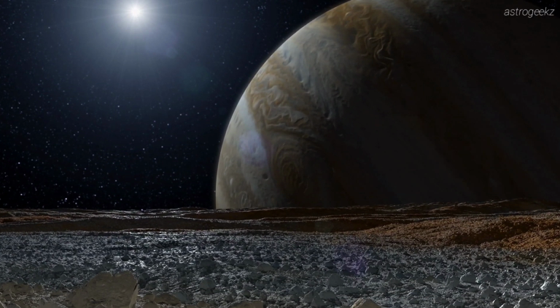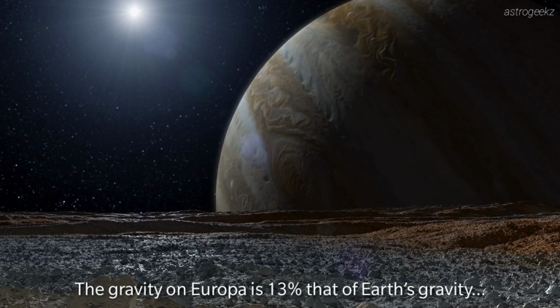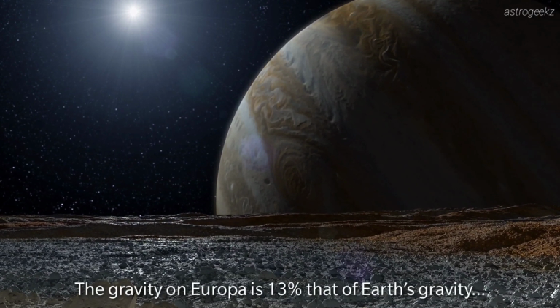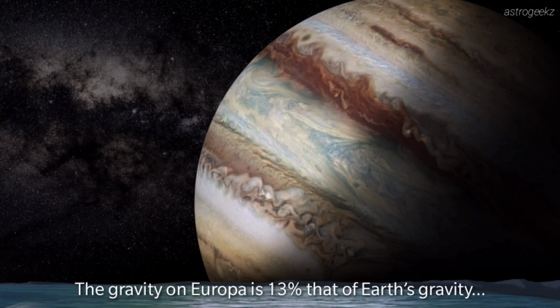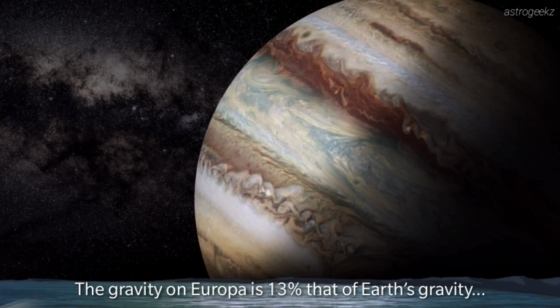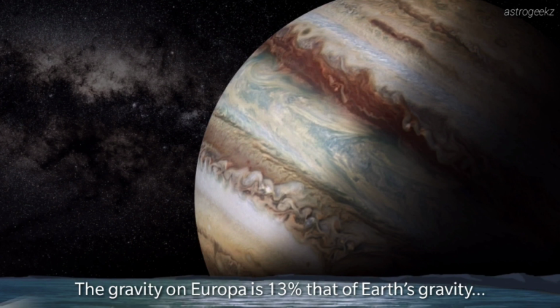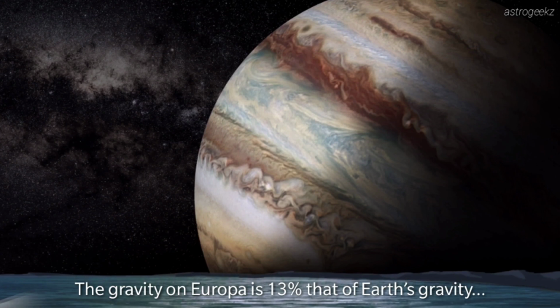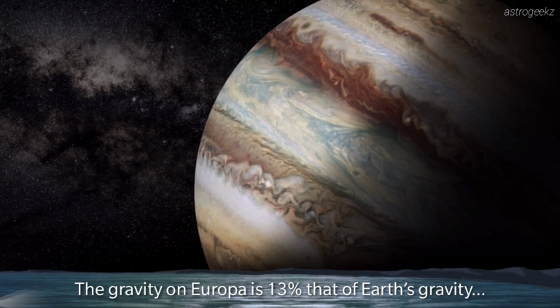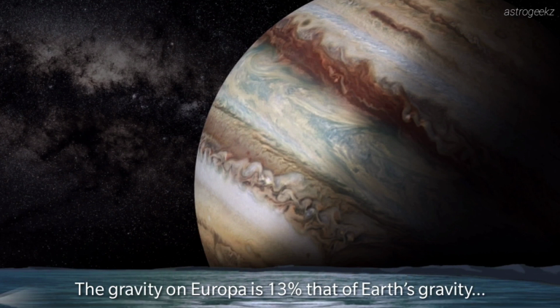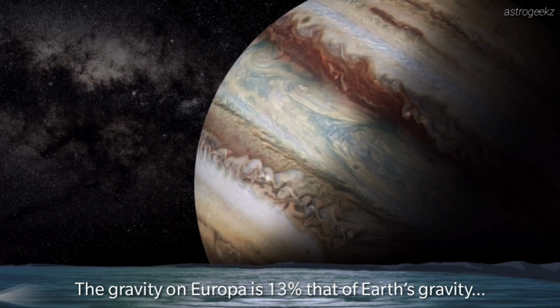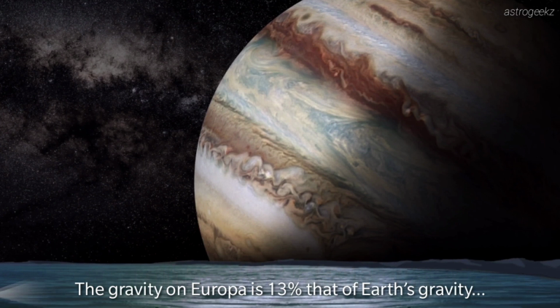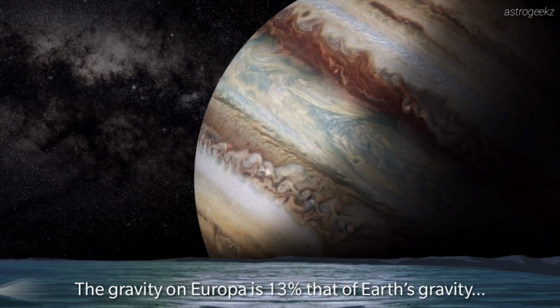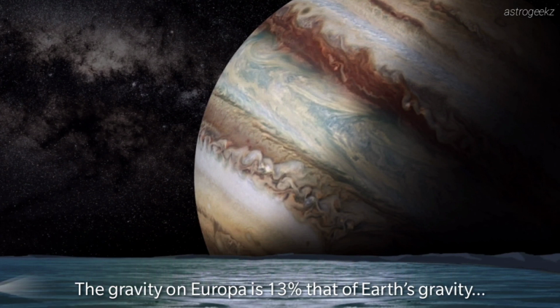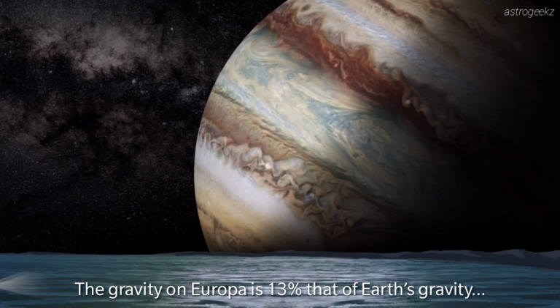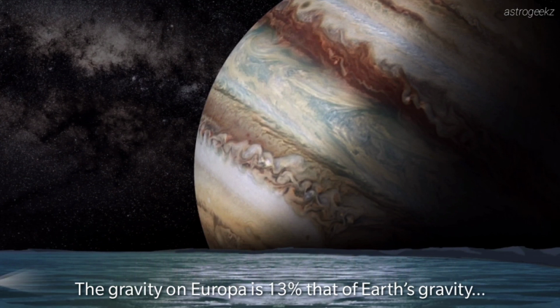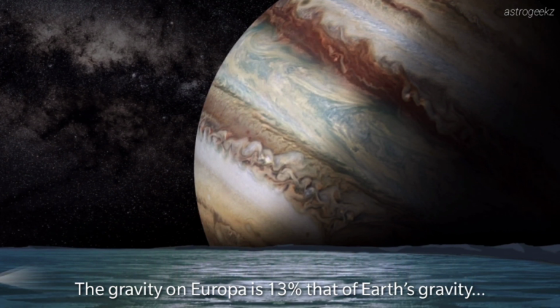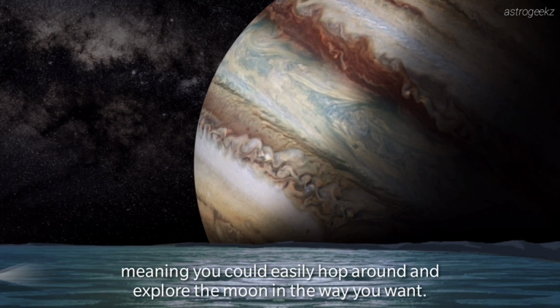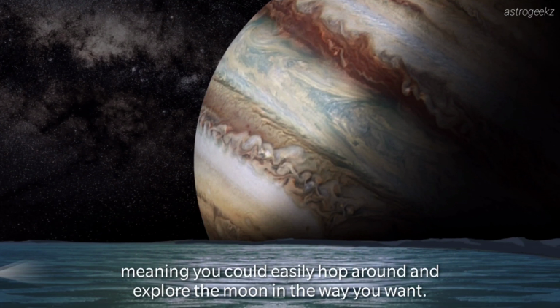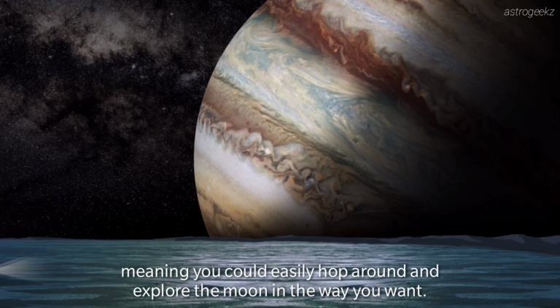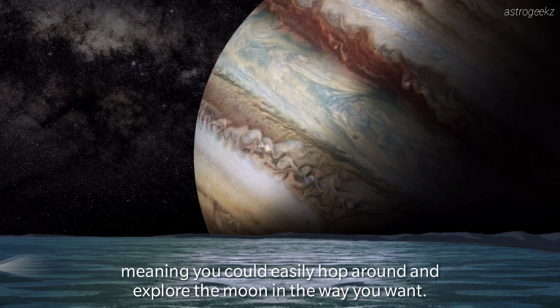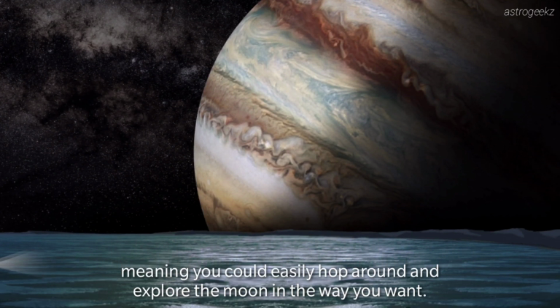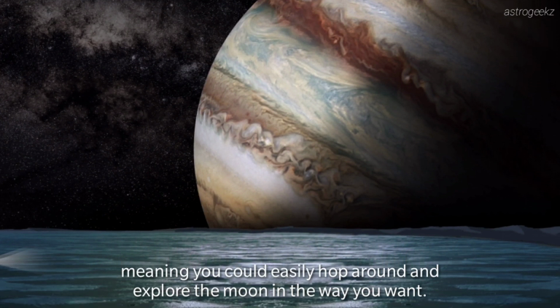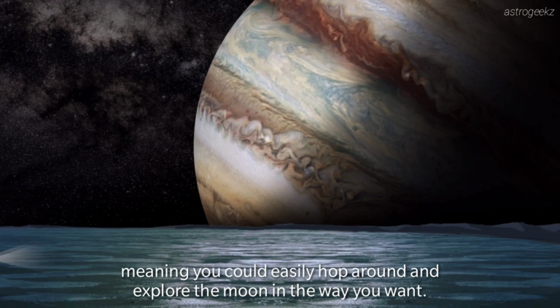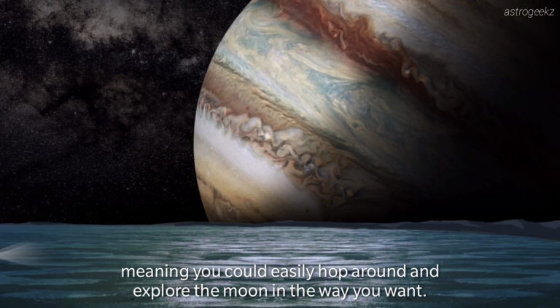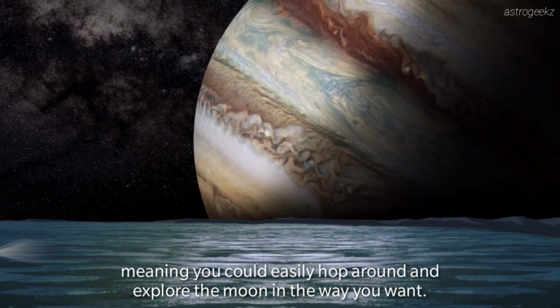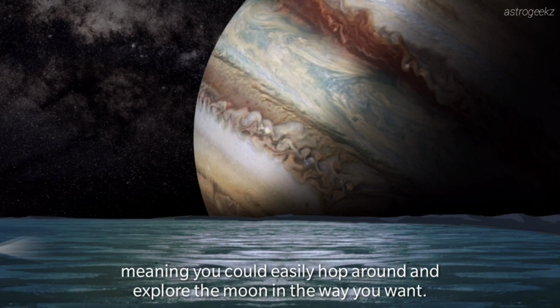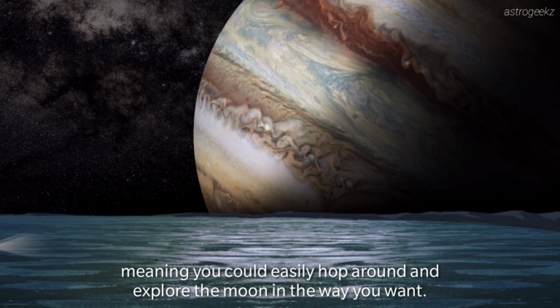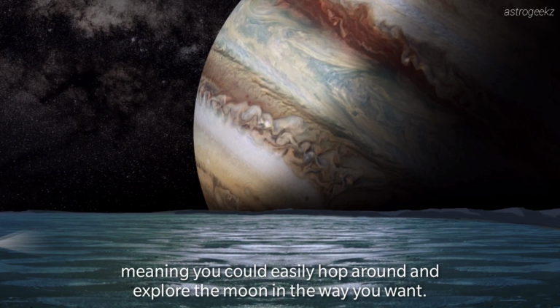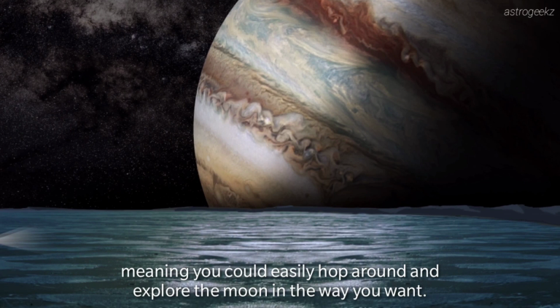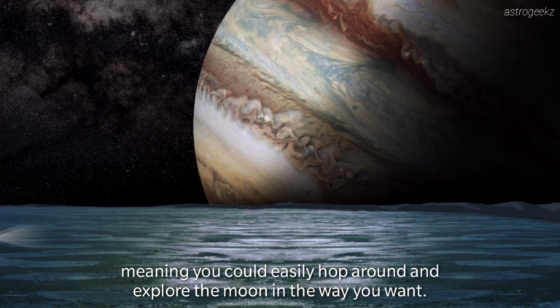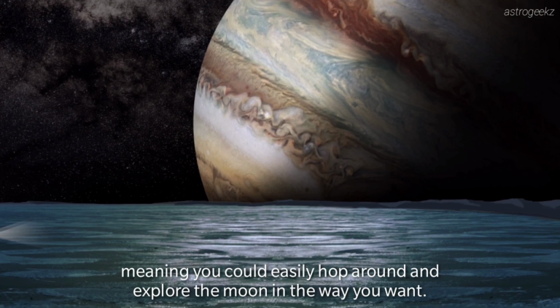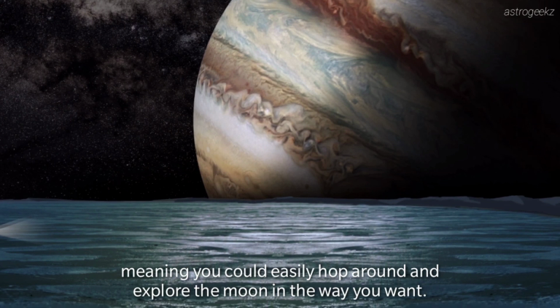The gravity on Europa is 13 percent of Earth's gravity, meaning you can easily hop around and explore the moon in the way you want.